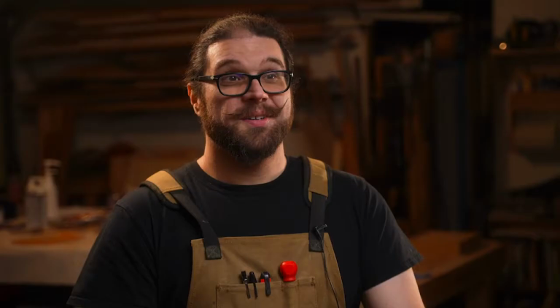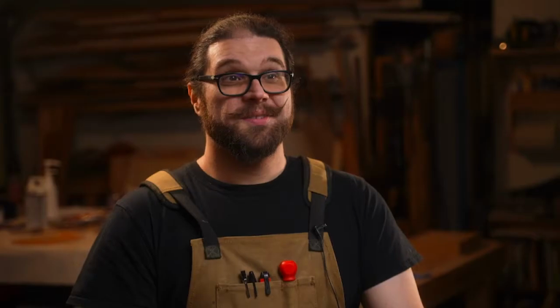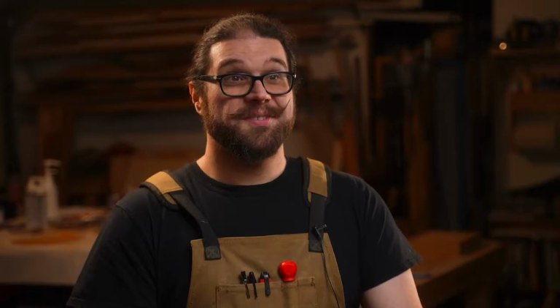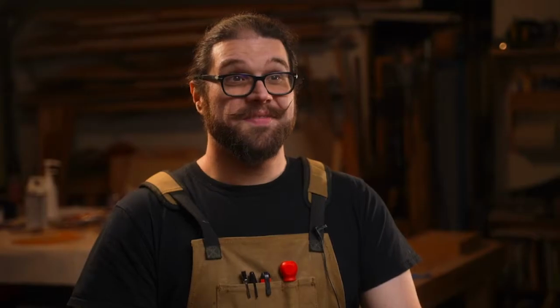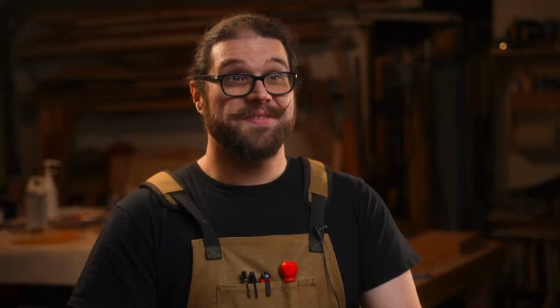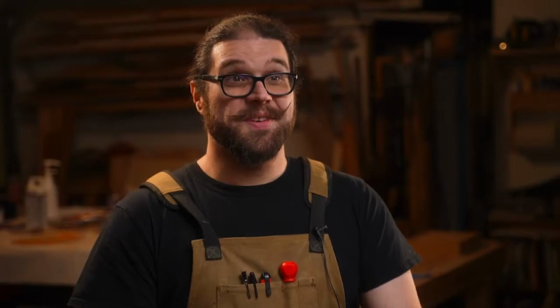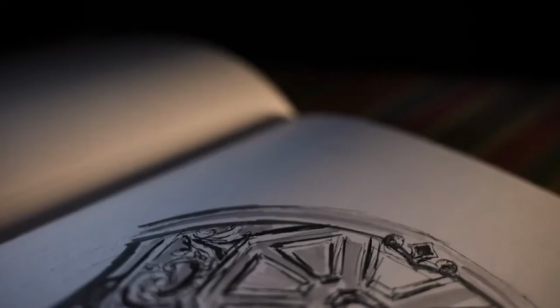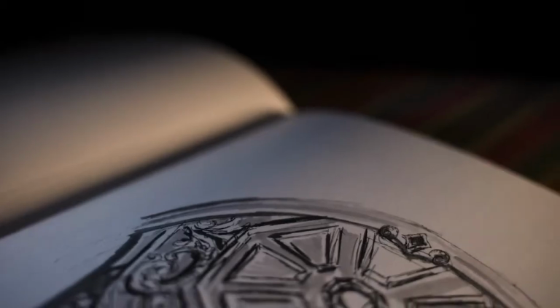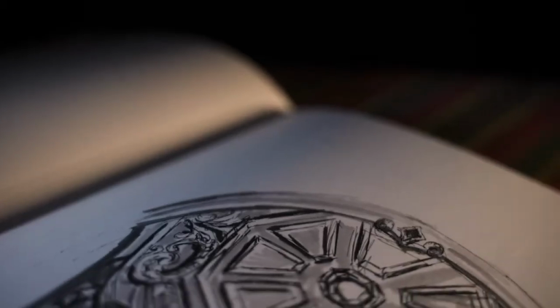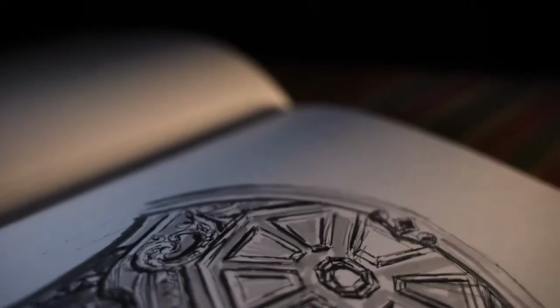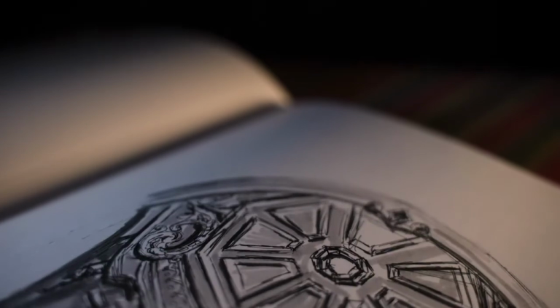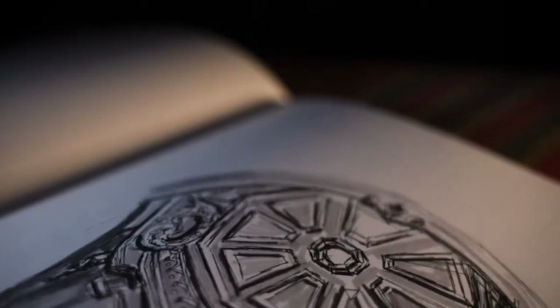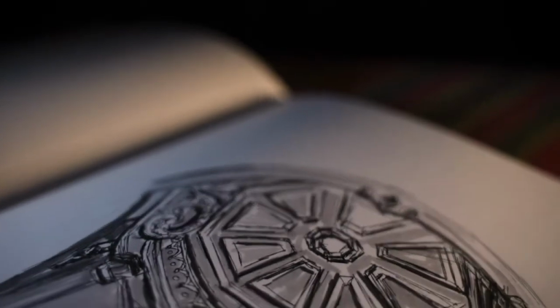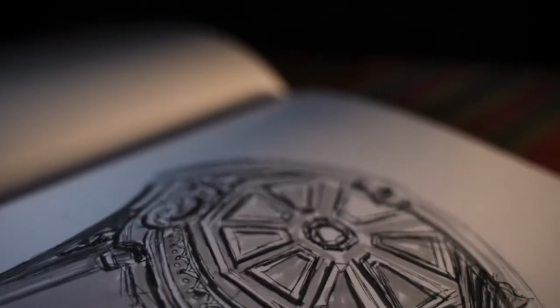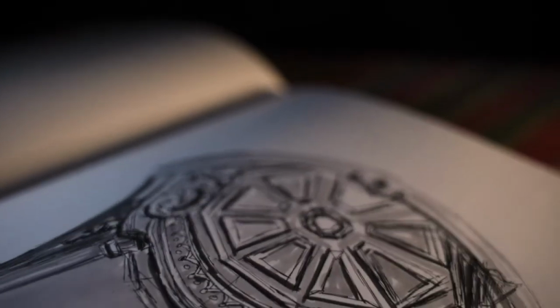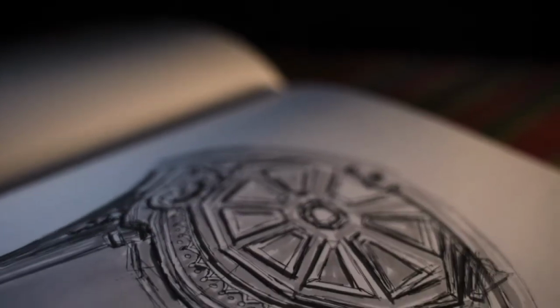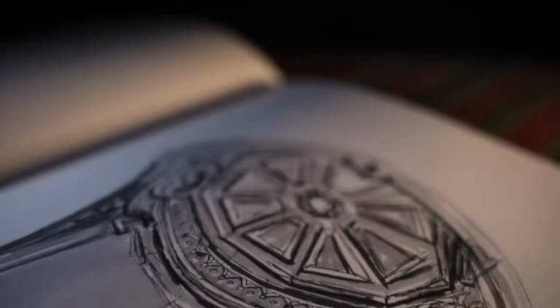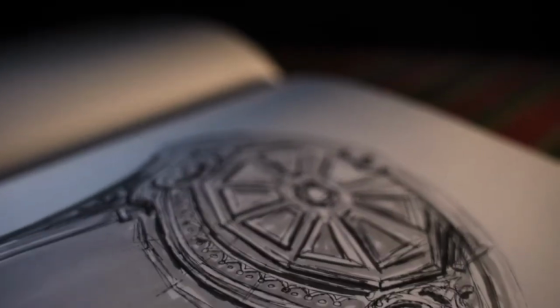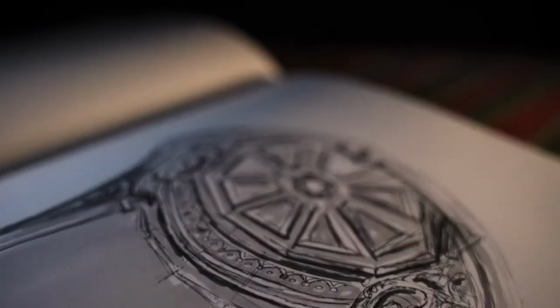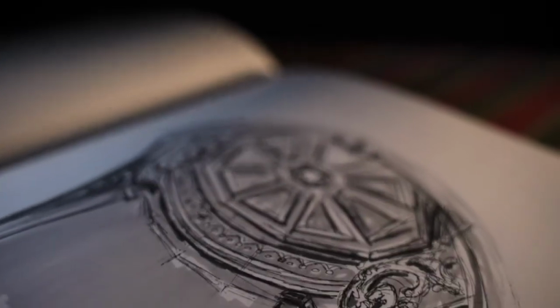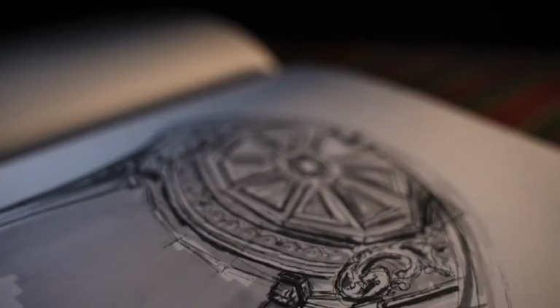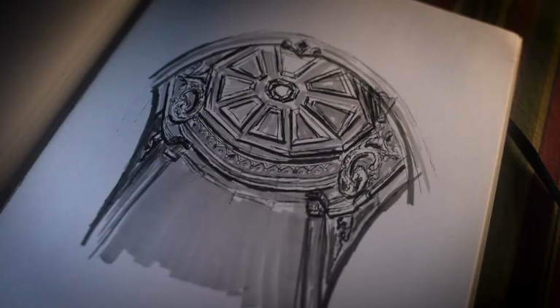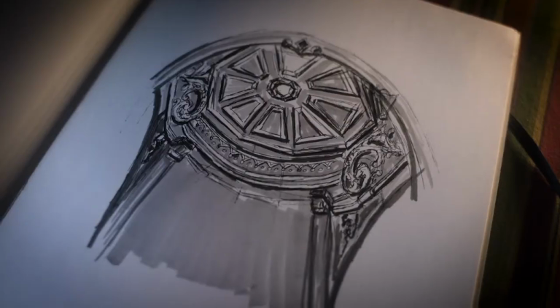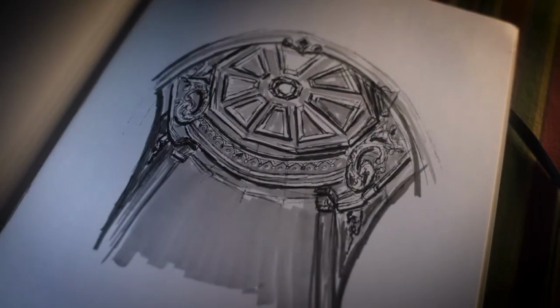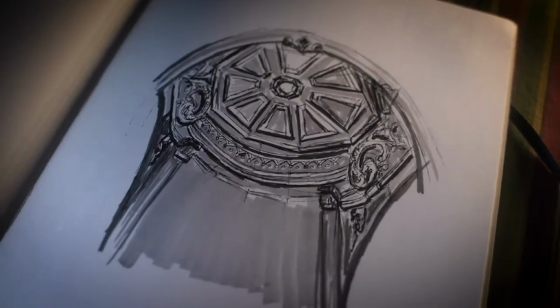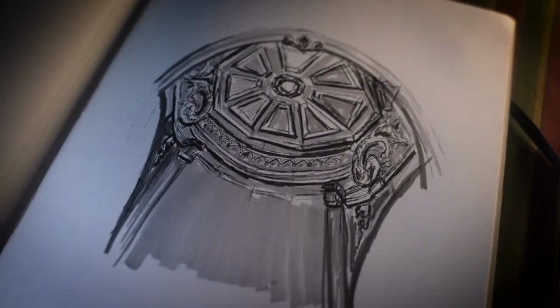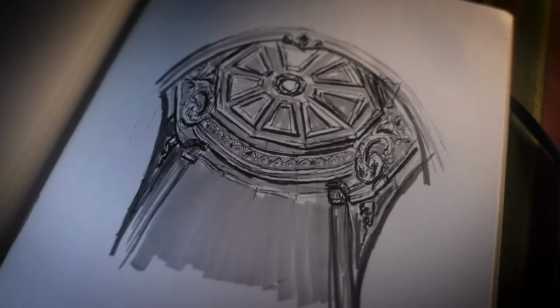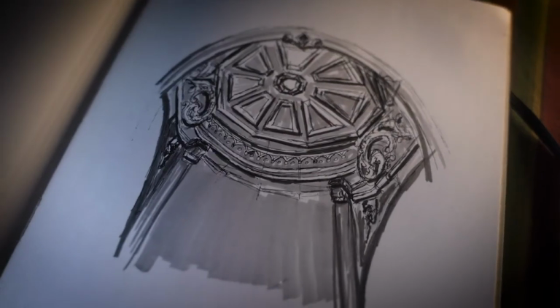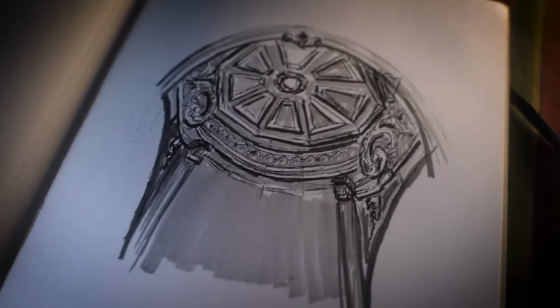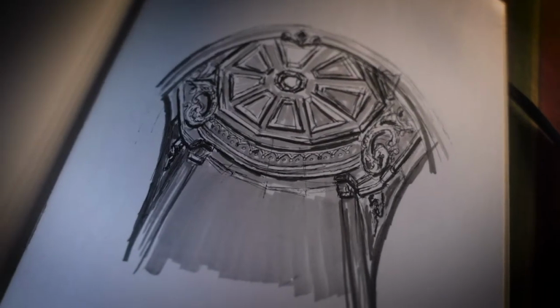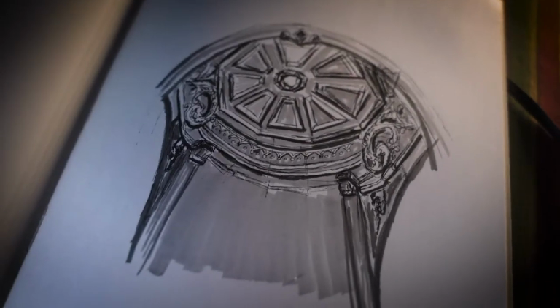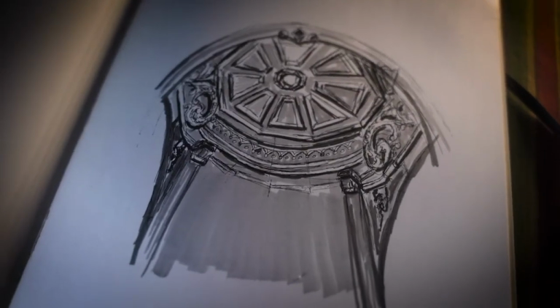To achieve this view, I decided to model the ceiling of the chair after that of the stretching room inside The Haunted Mansion.